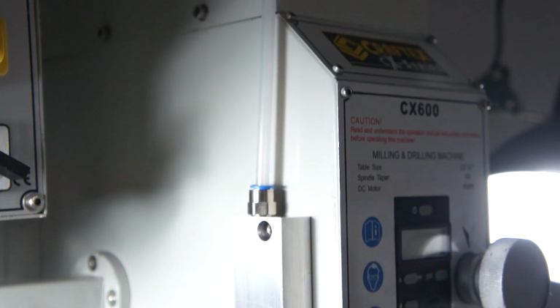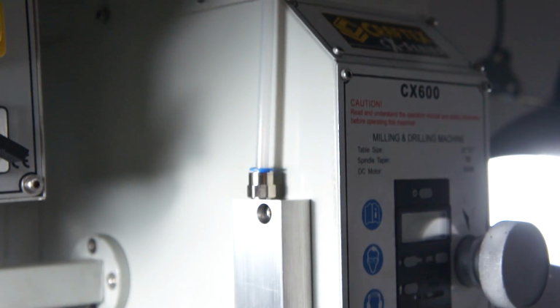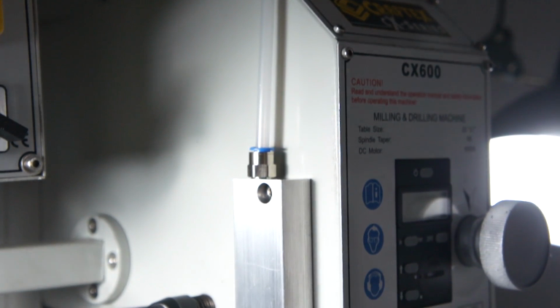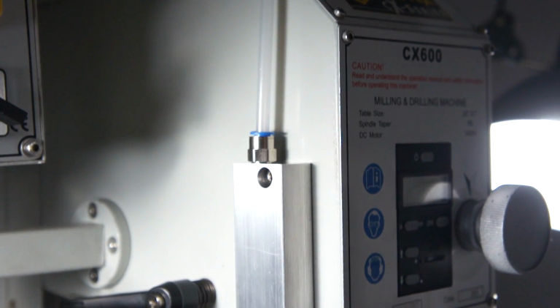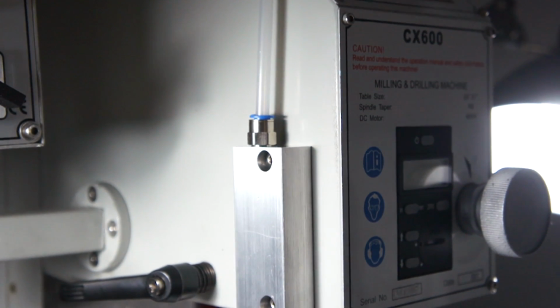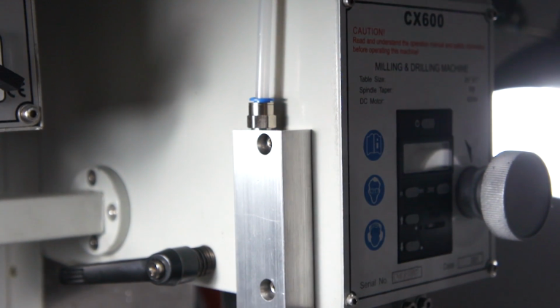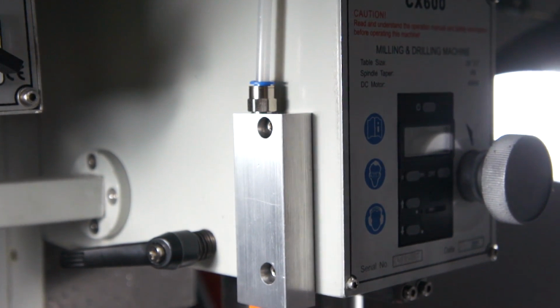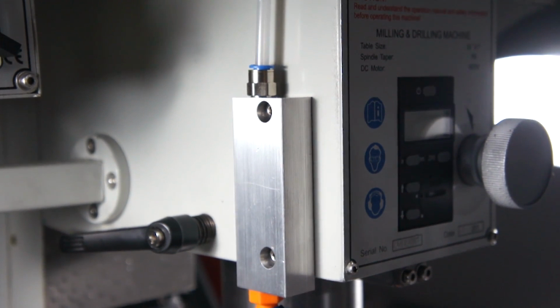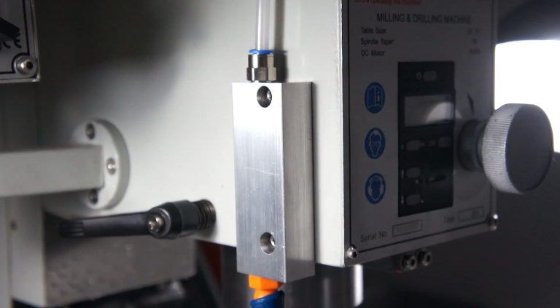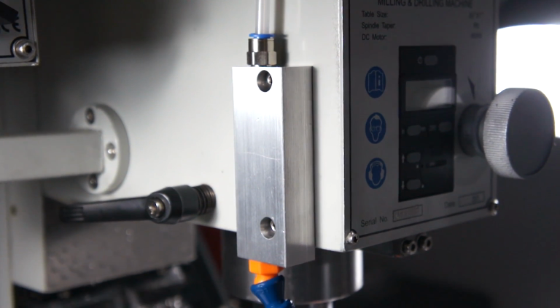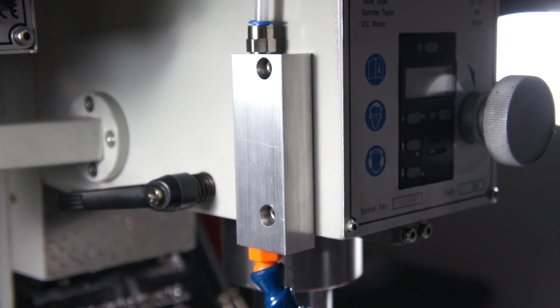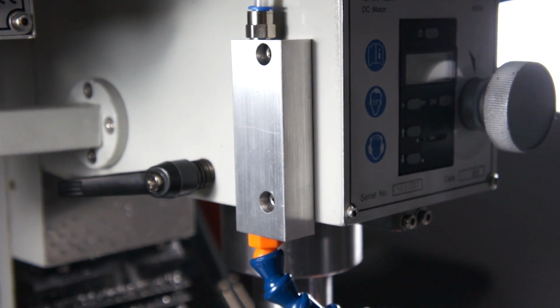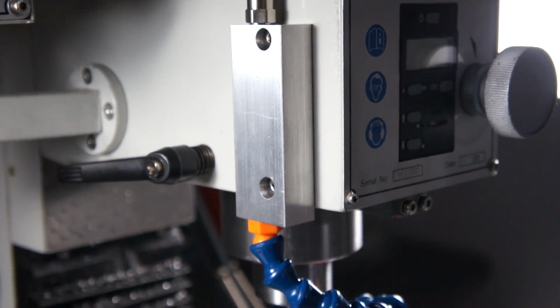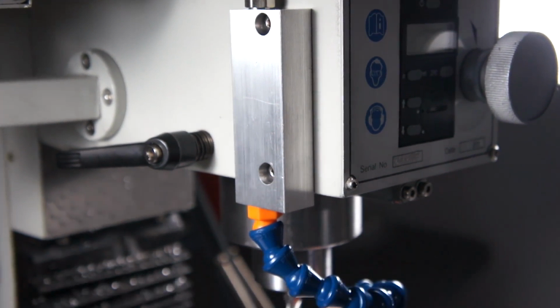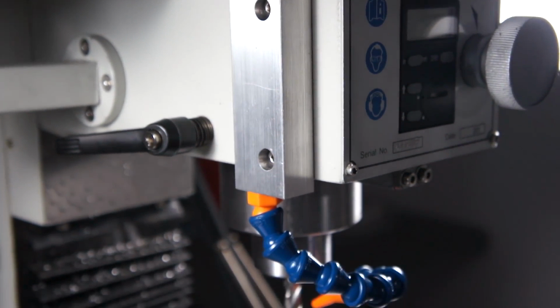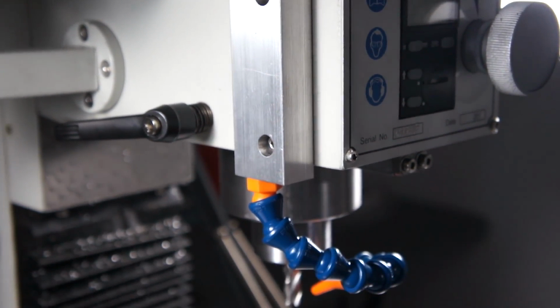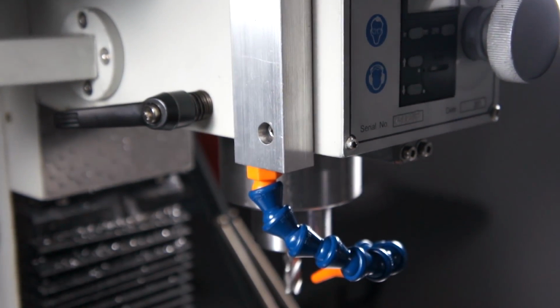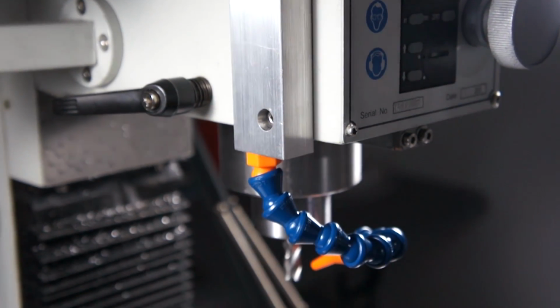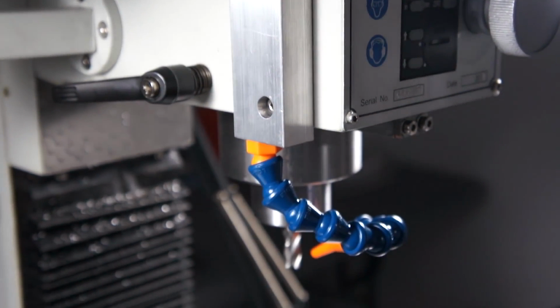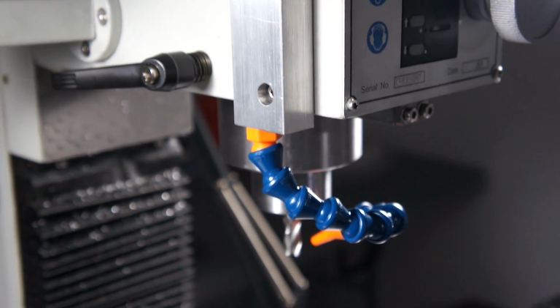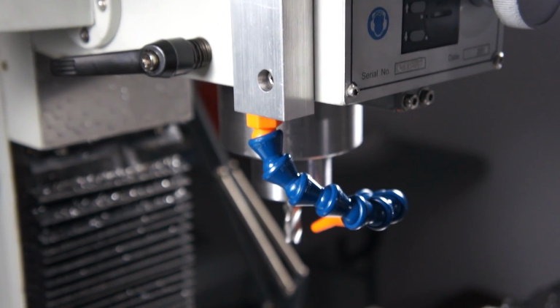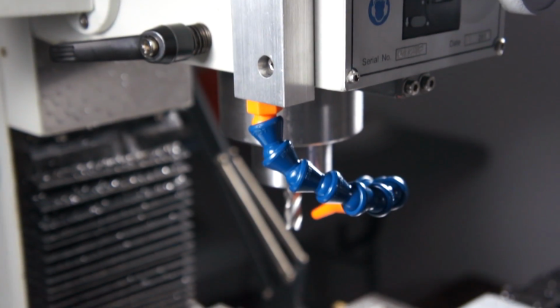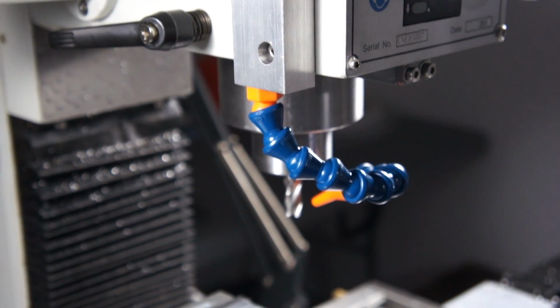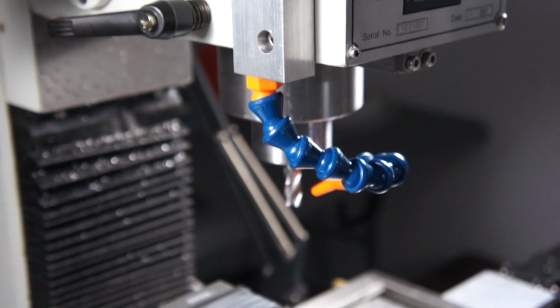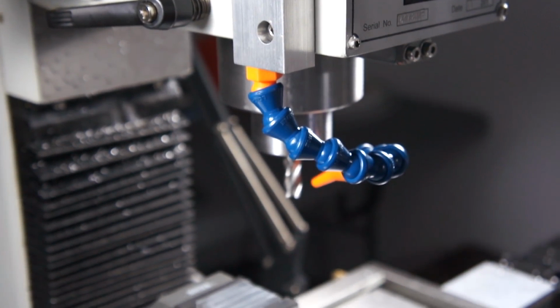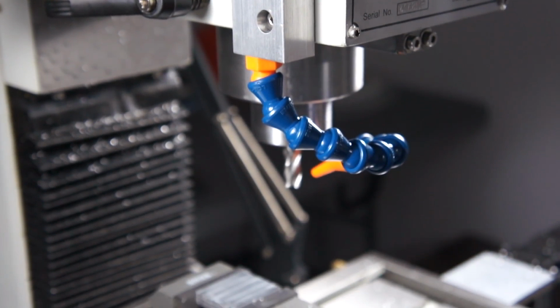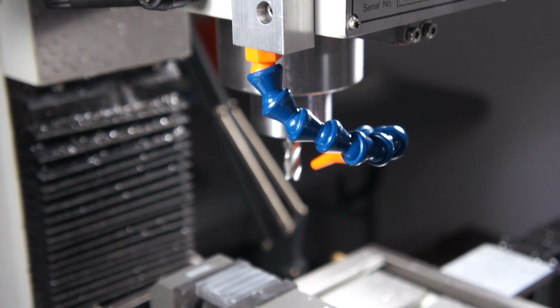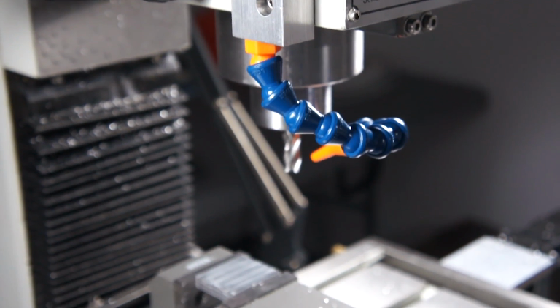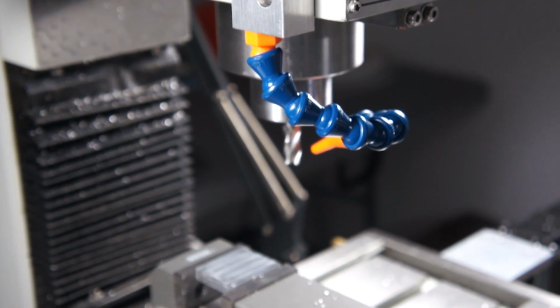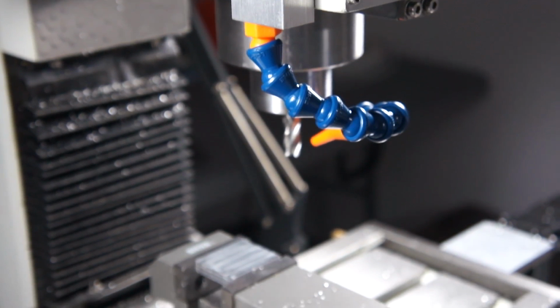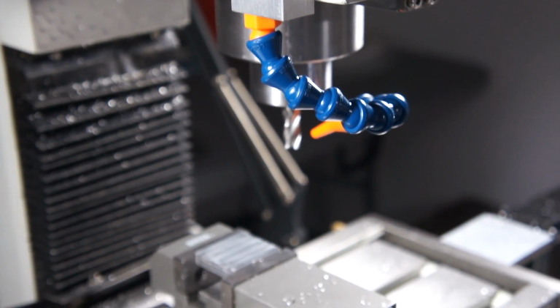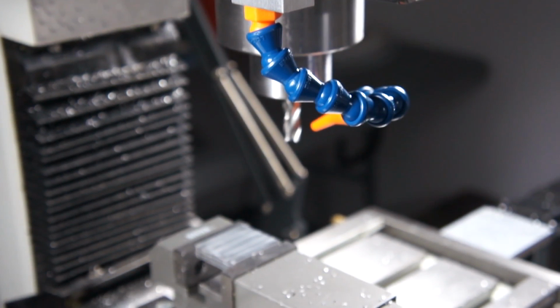Welcome to episode 7 of the Confounded Chronicles. In this week's episode we're going to build an airblast thing.